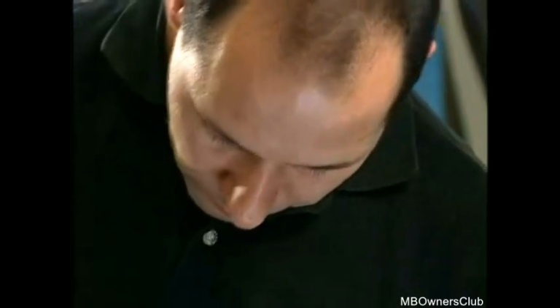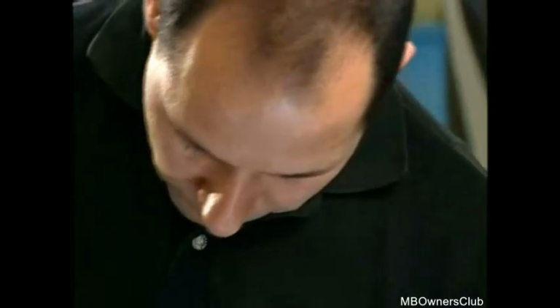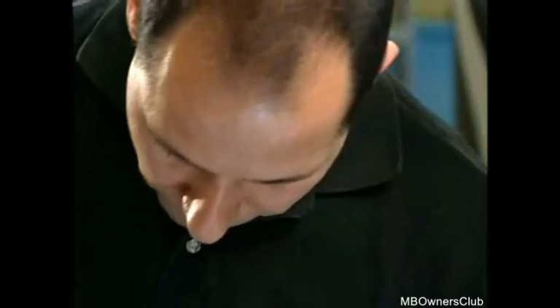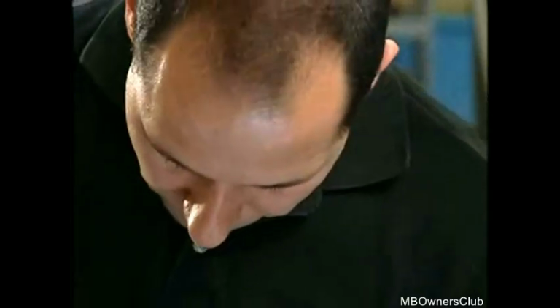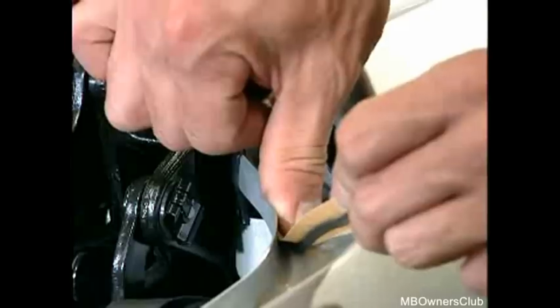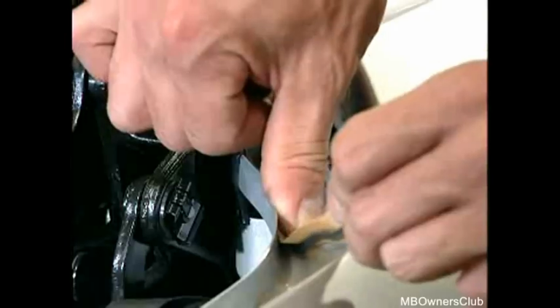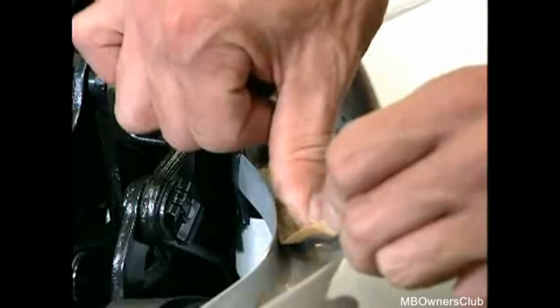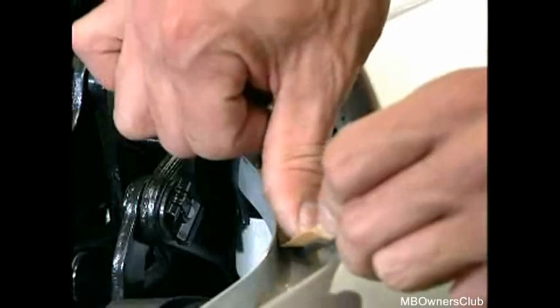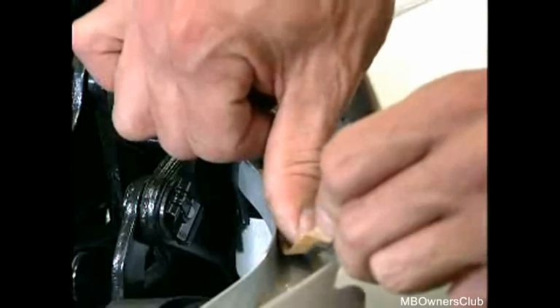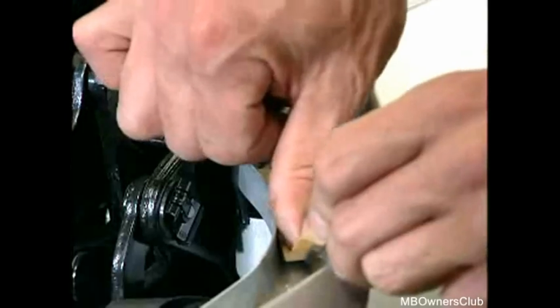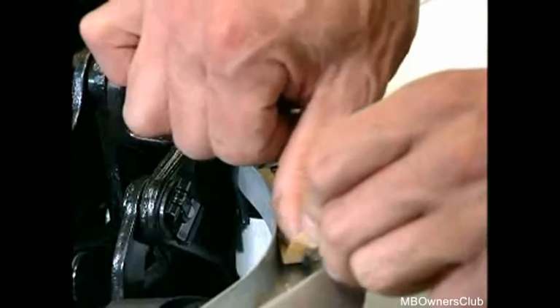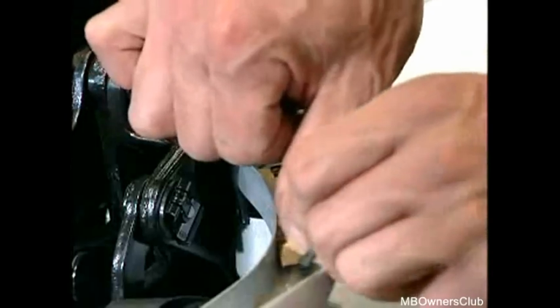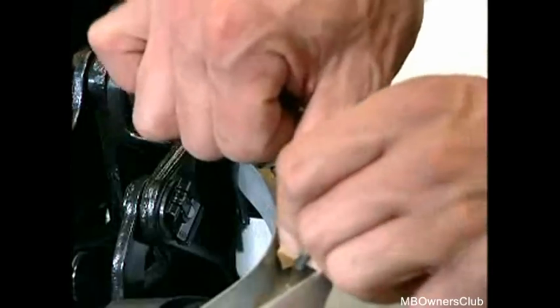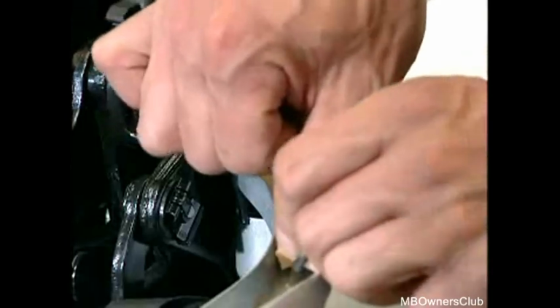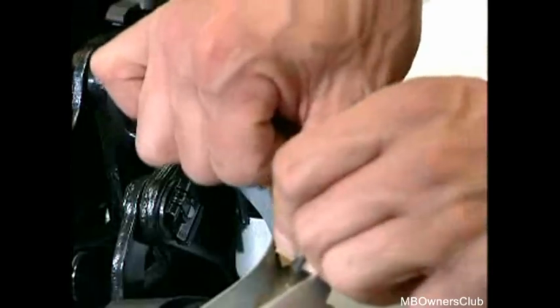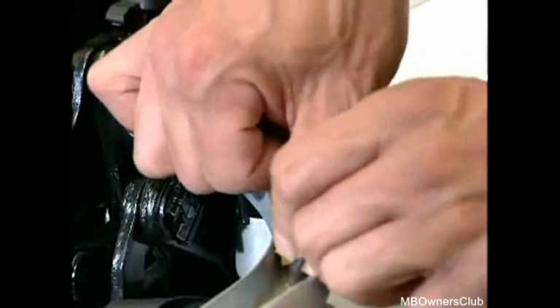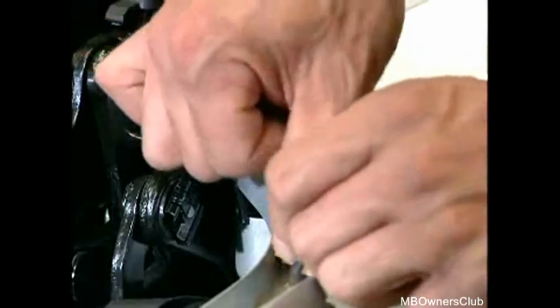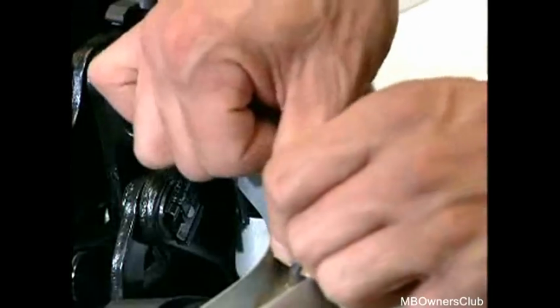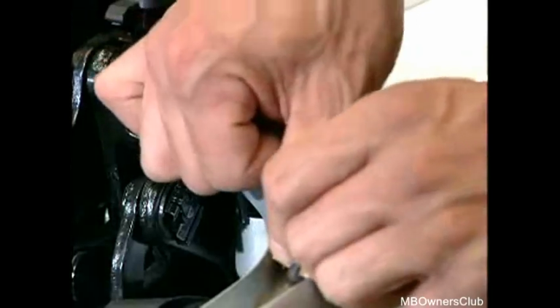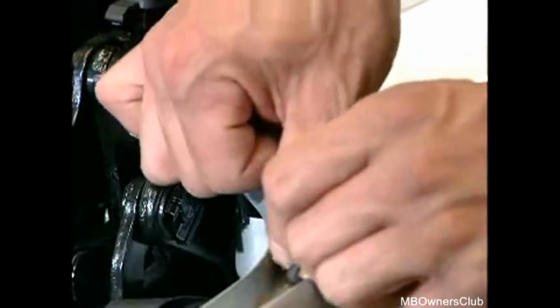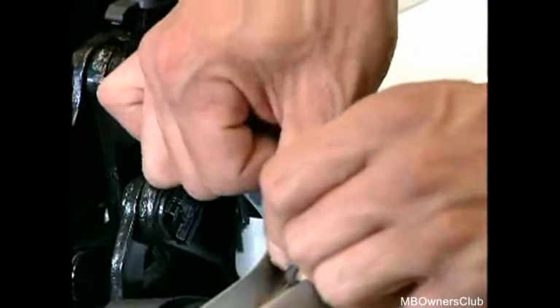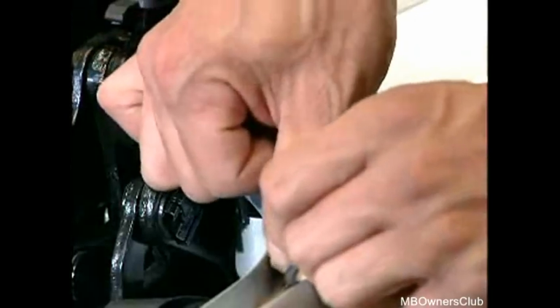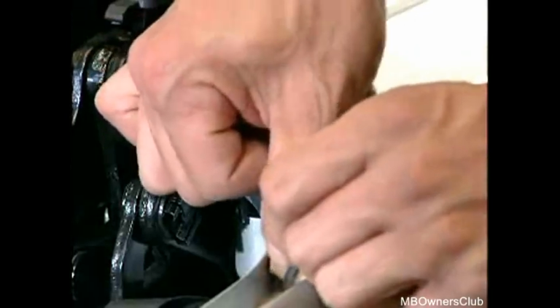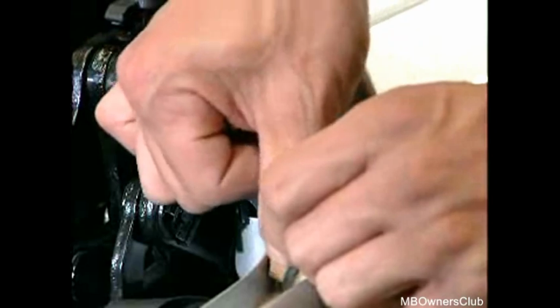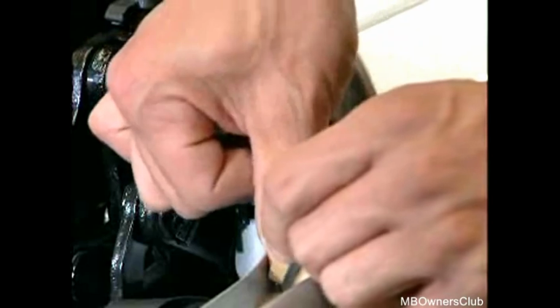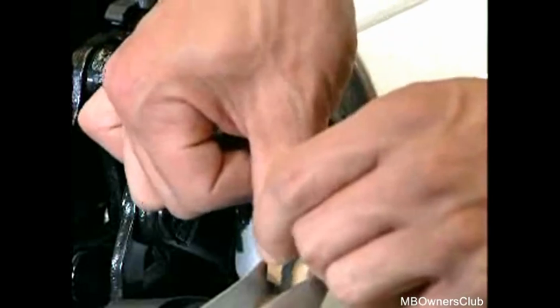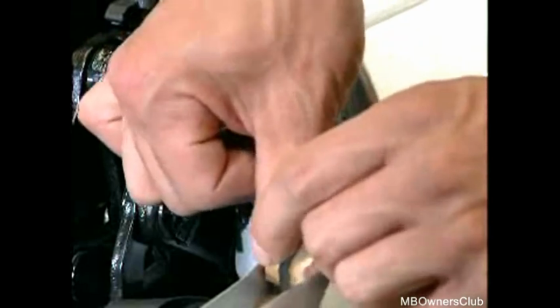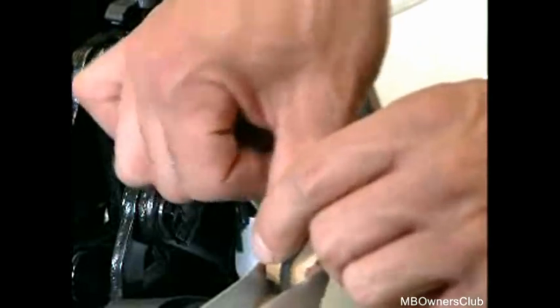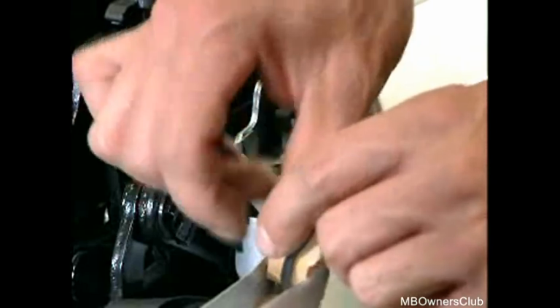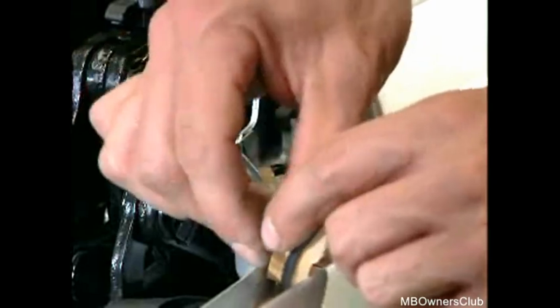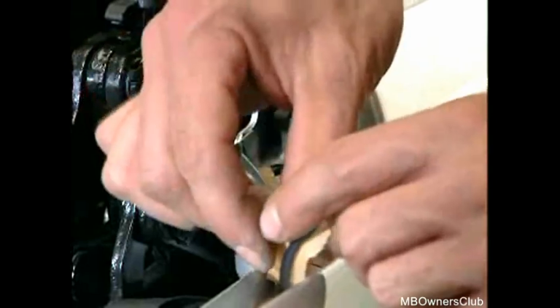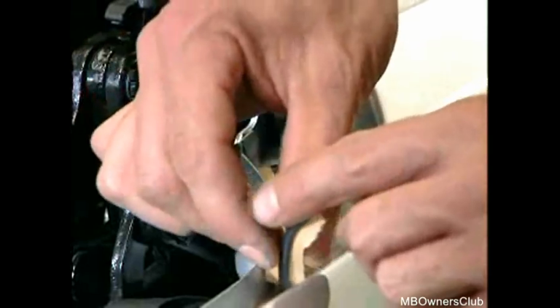Secondly, along the flange base. Fold one piece over the flange.